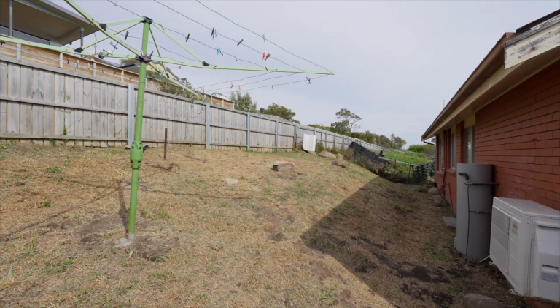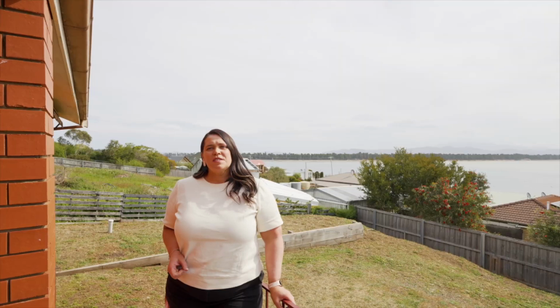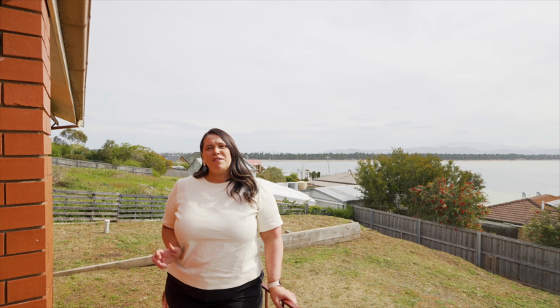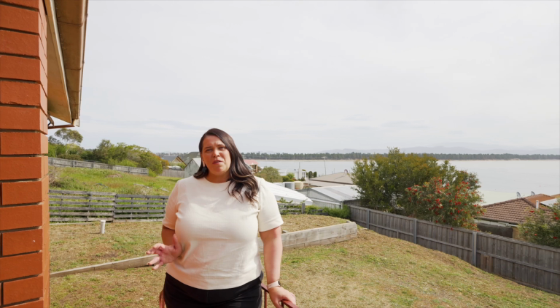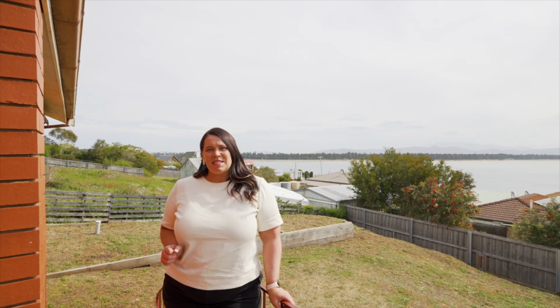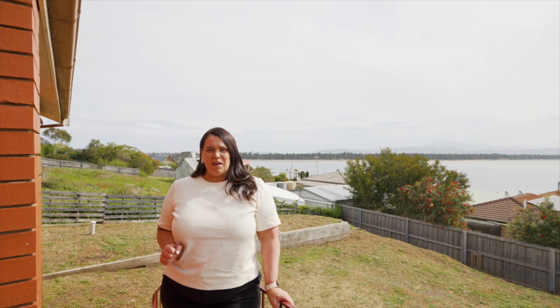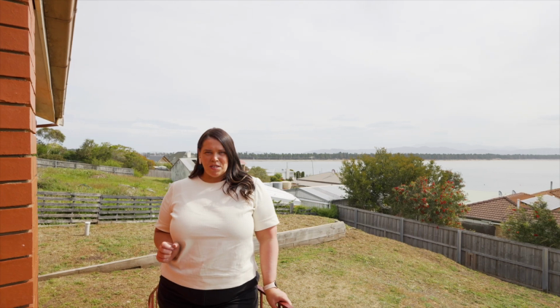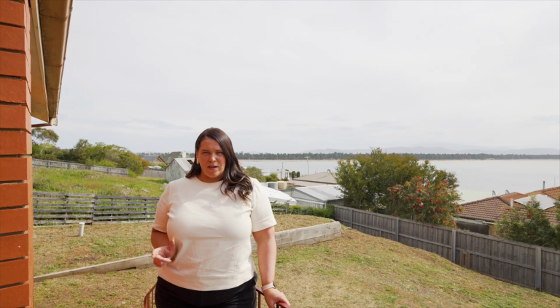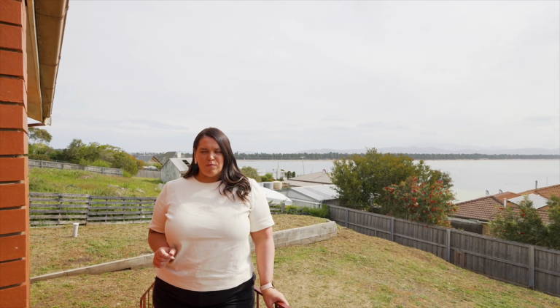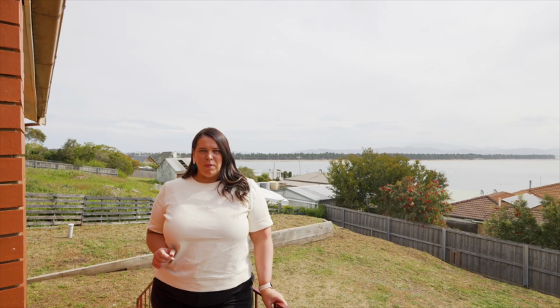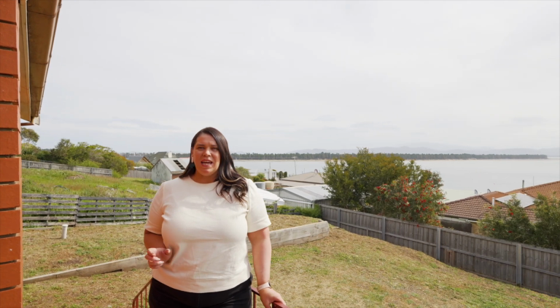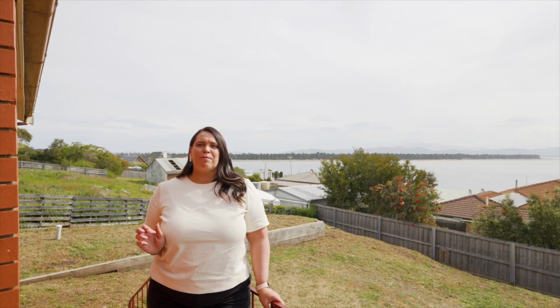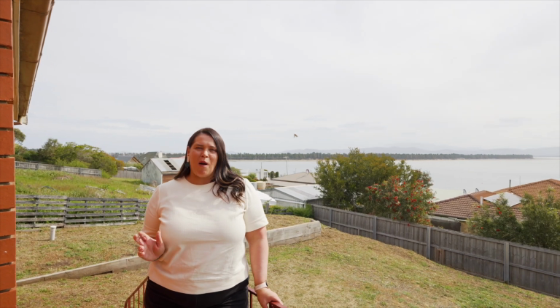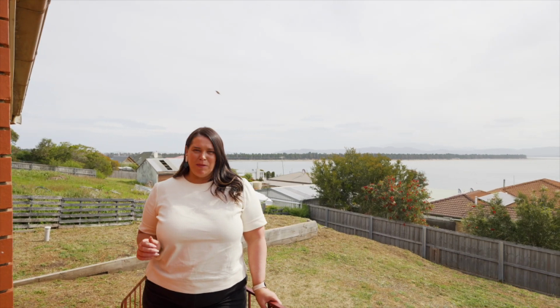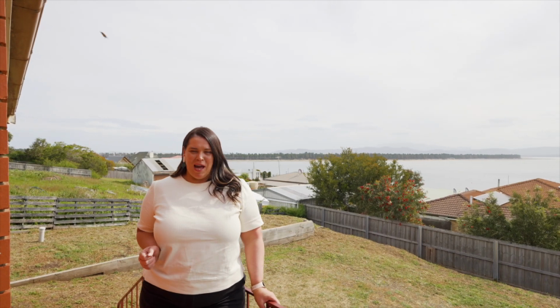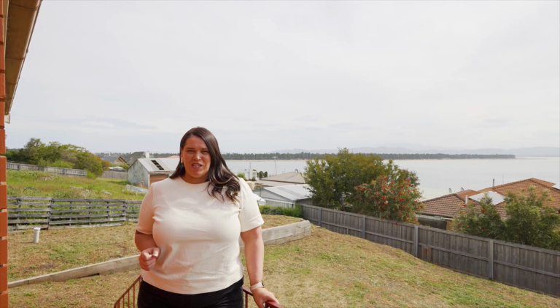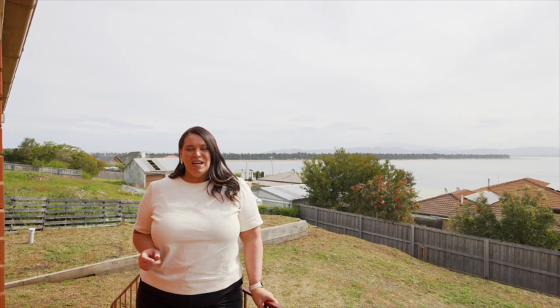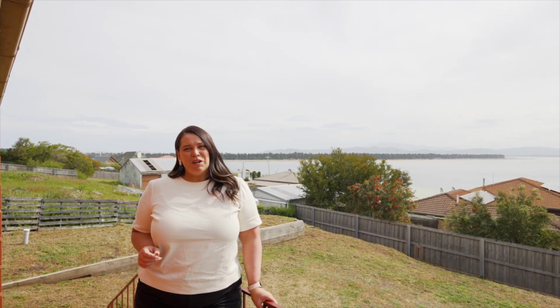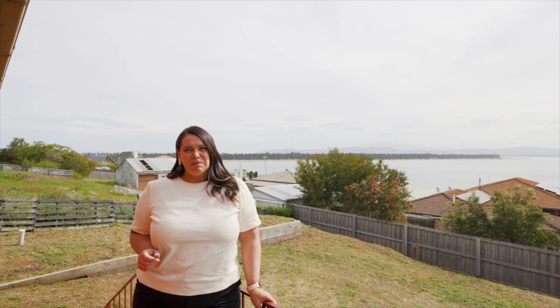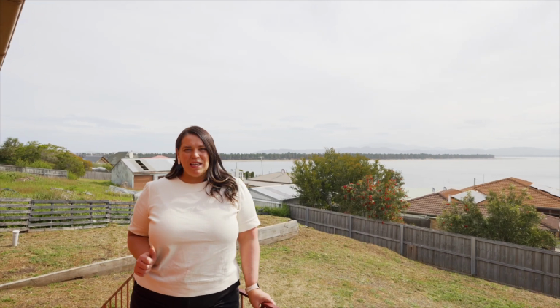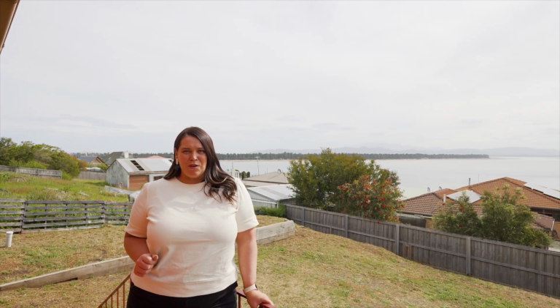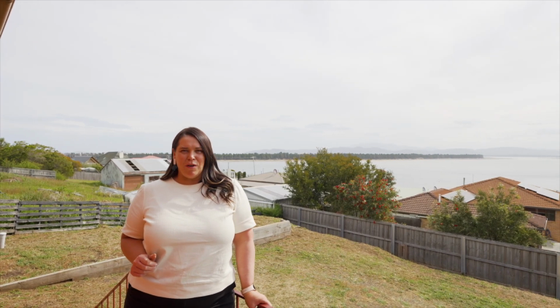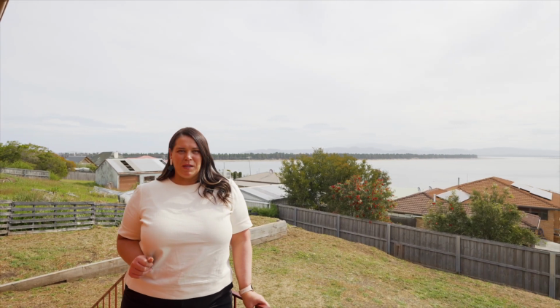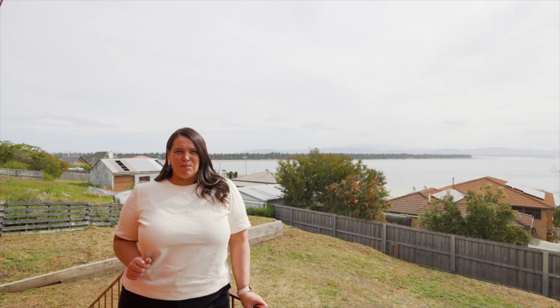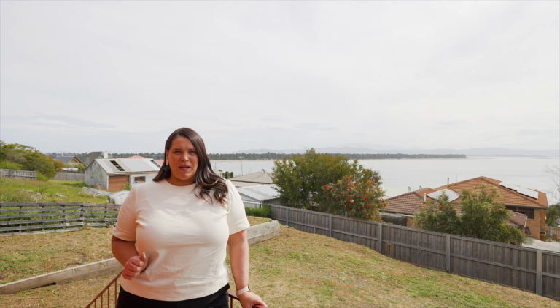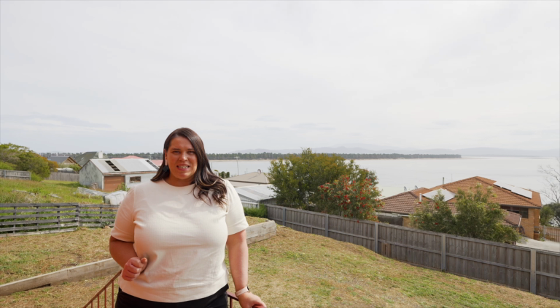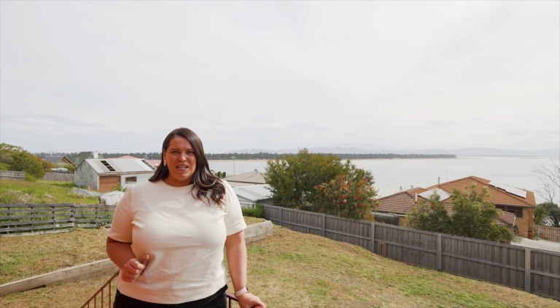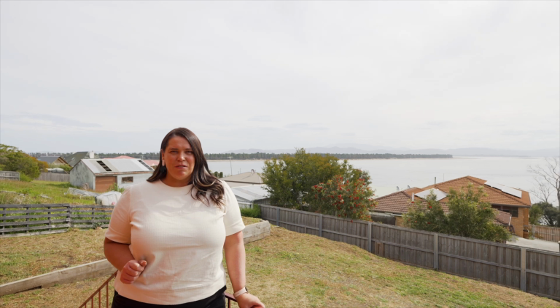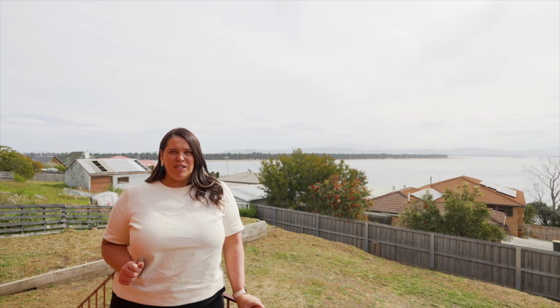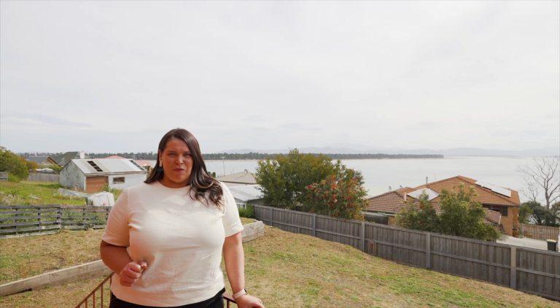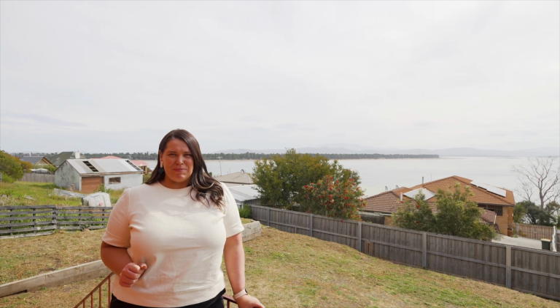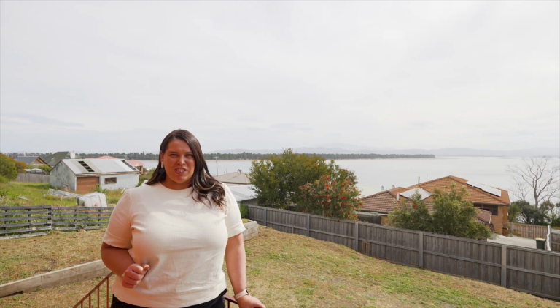Don't miss out on this attractive property in a prime location. Call me, Donna of Homelands Property today, to arrange your inspection.